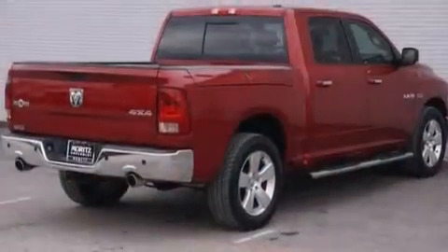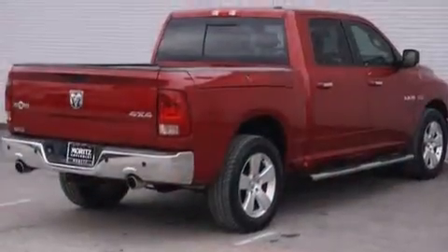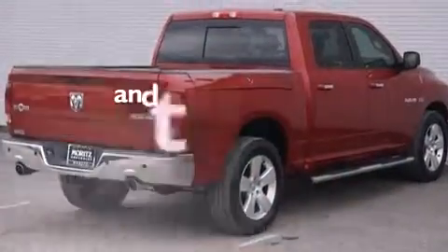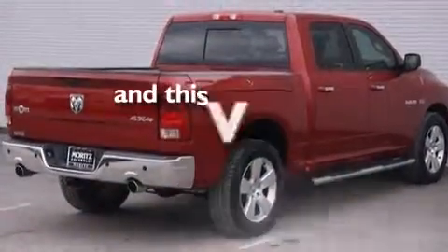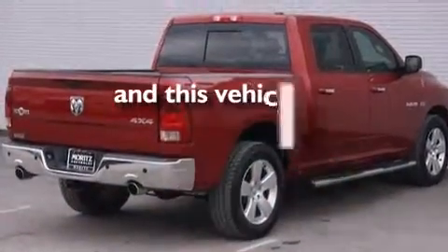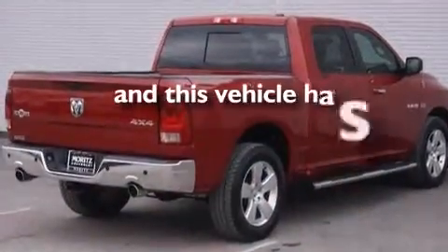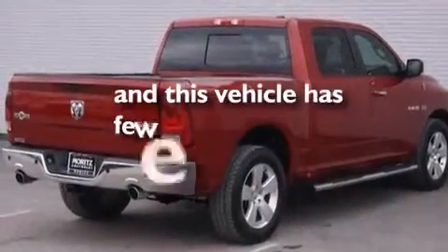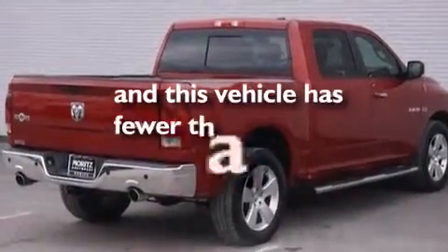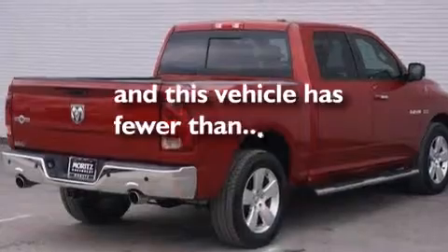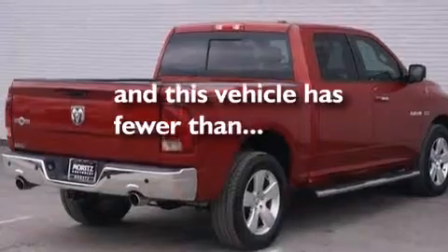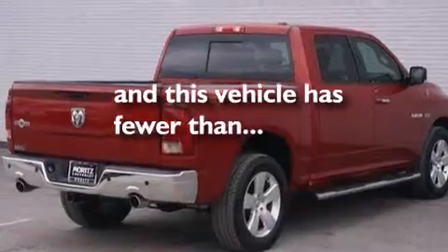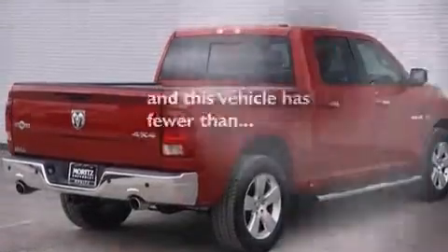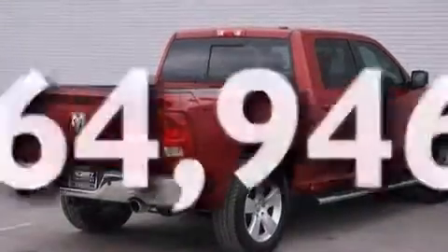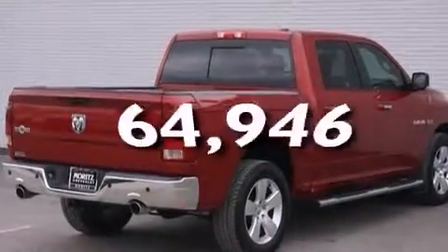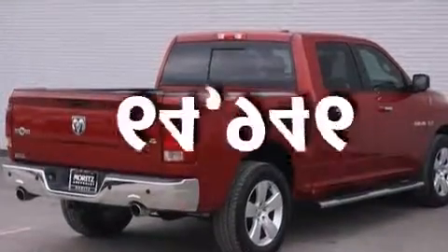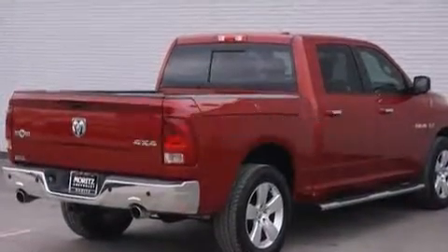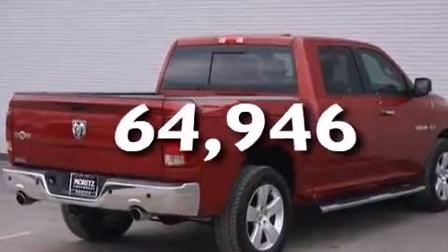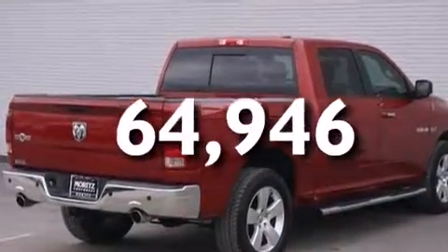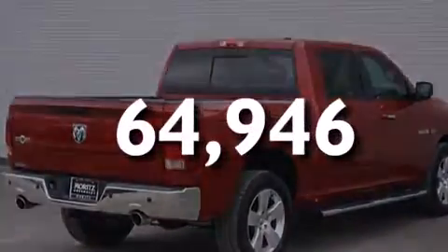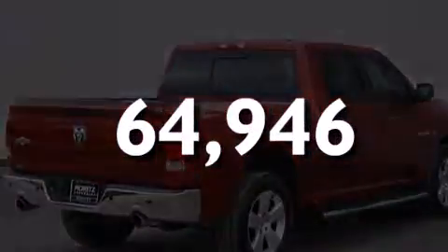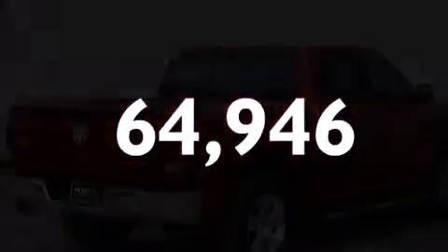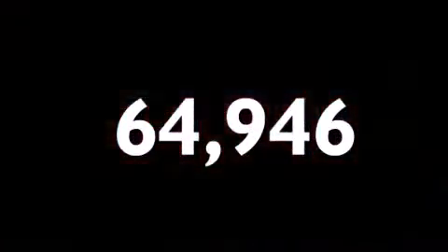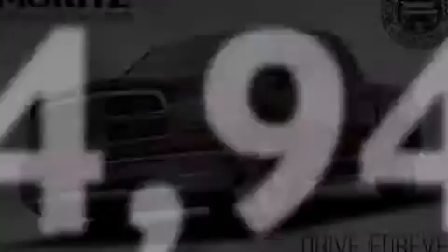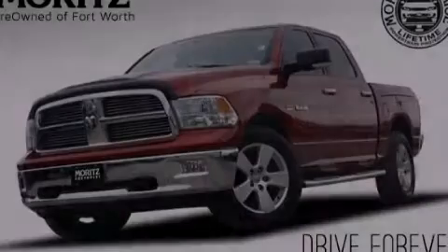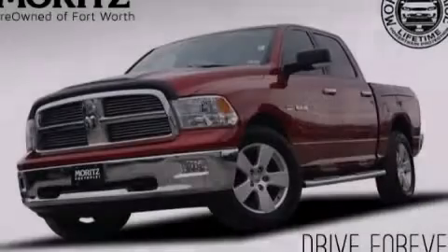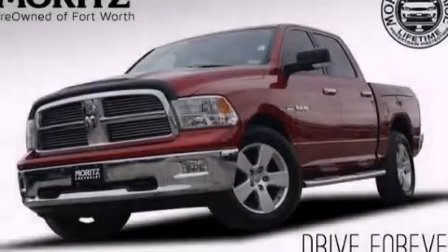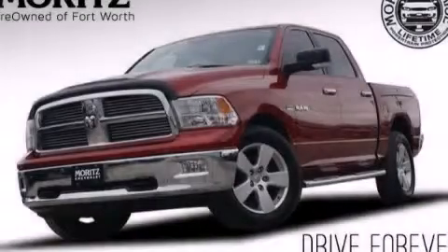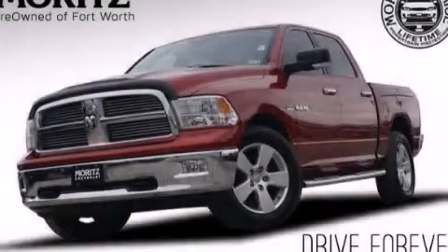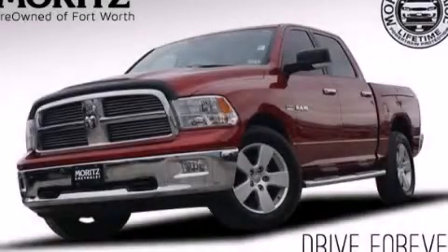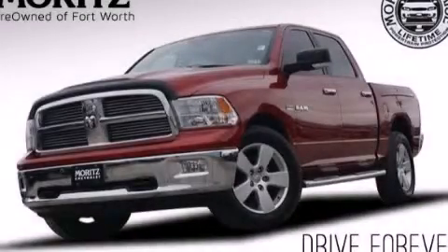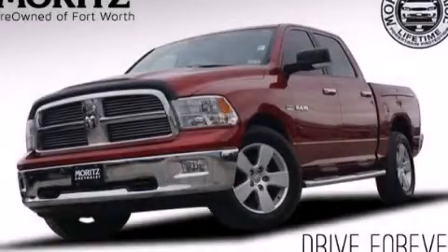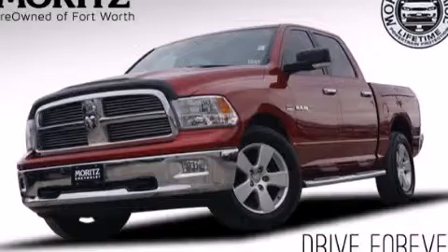This vehicle has fewer than 65,000 miles on the odometer. Please call today to reserve this vehicle for a test drive.